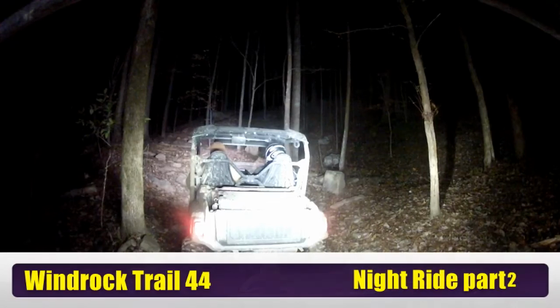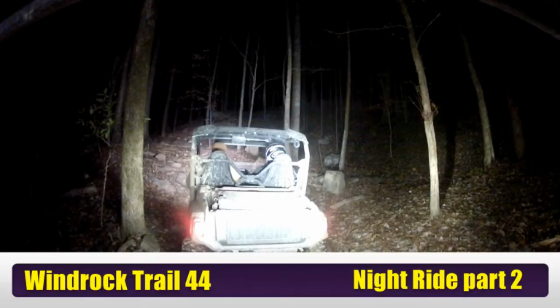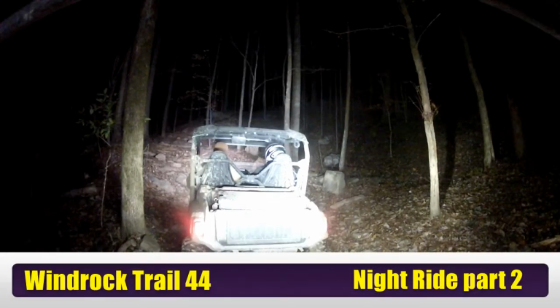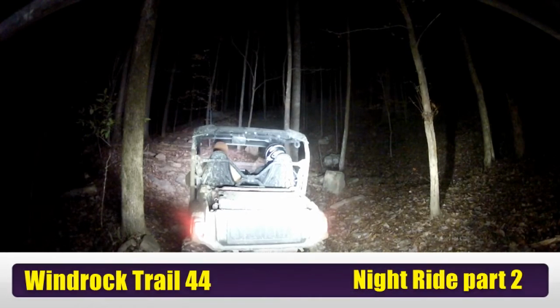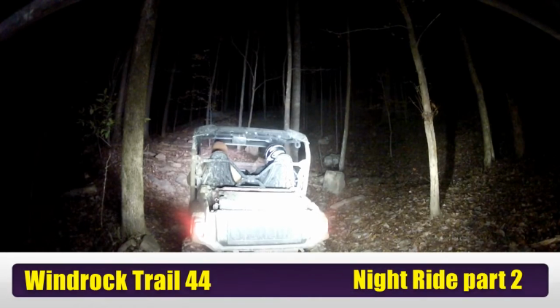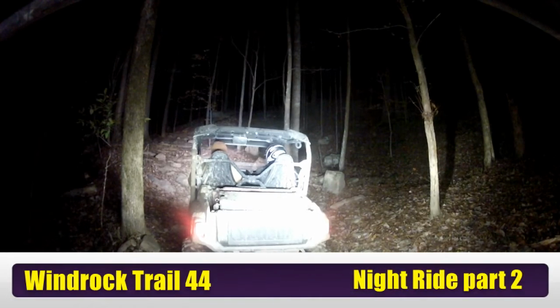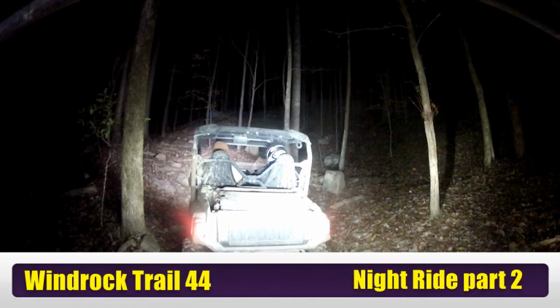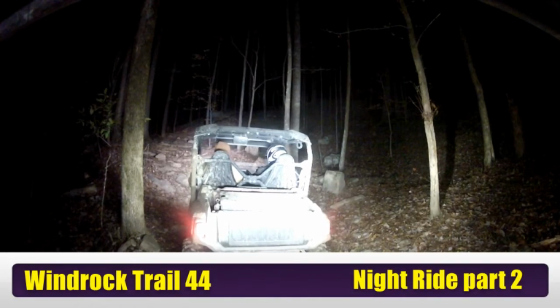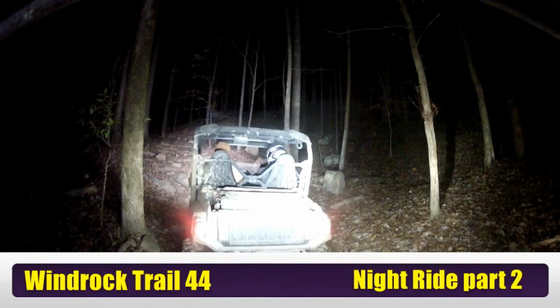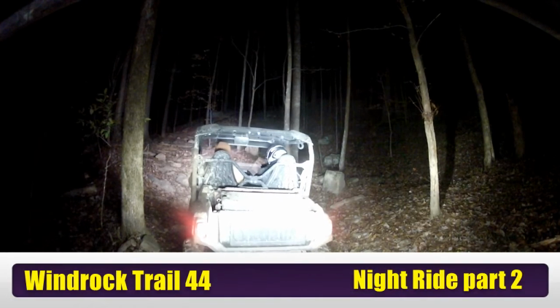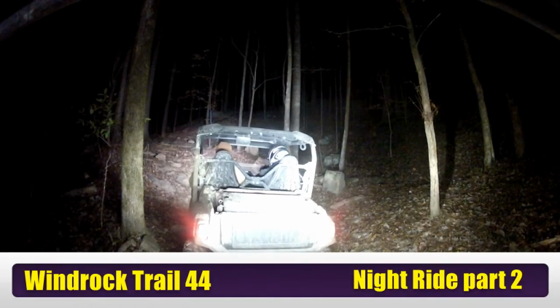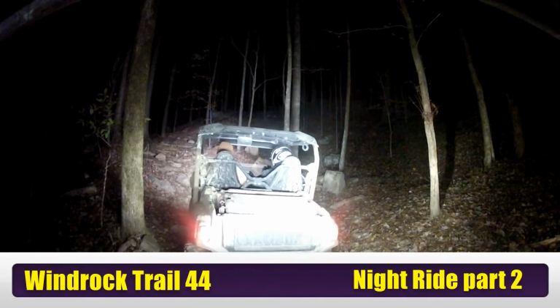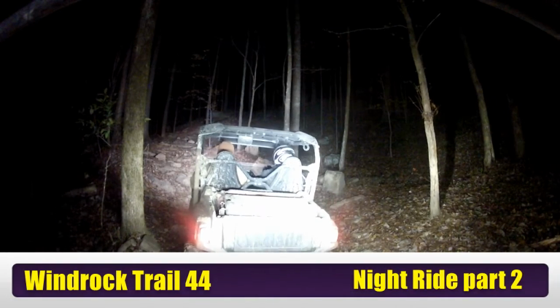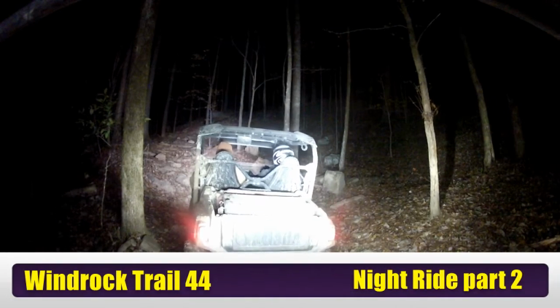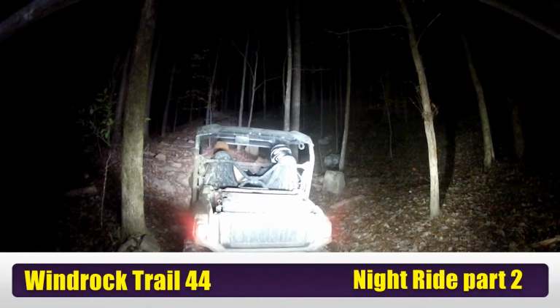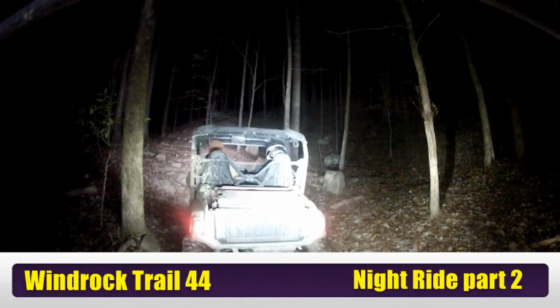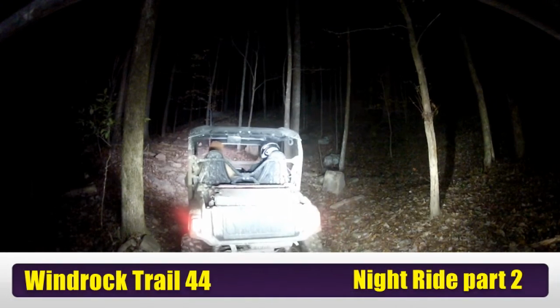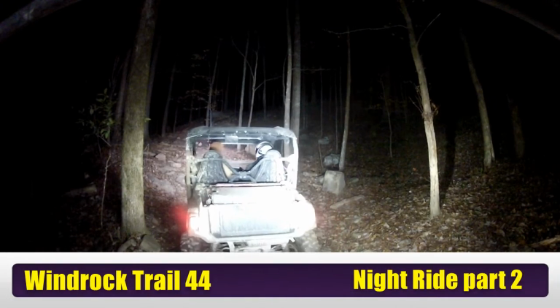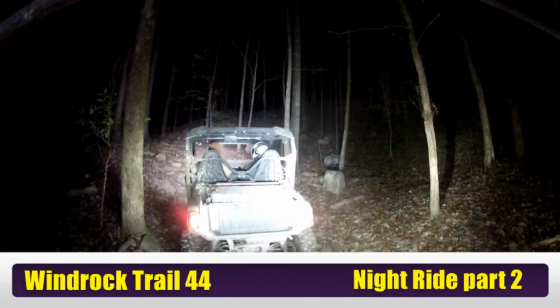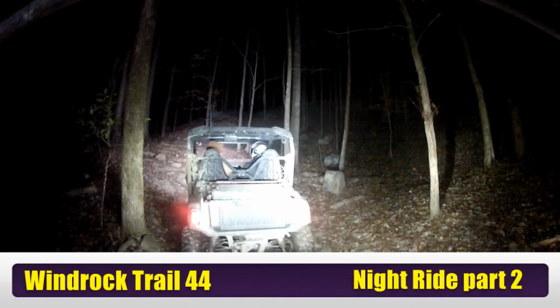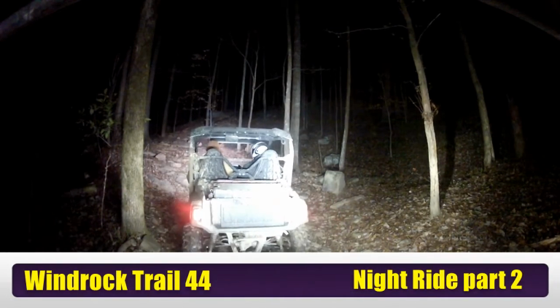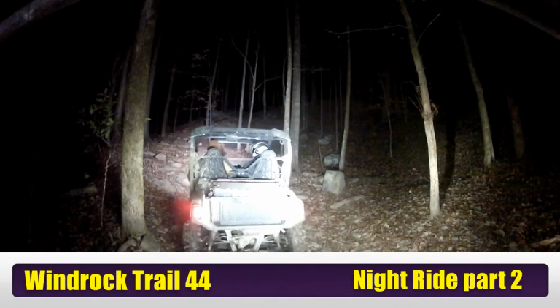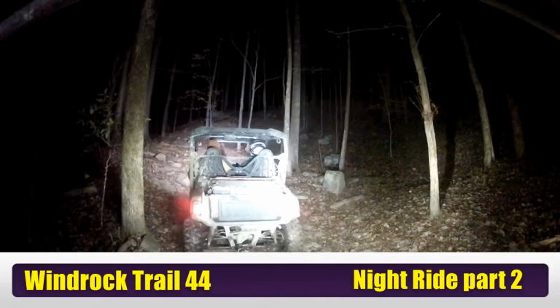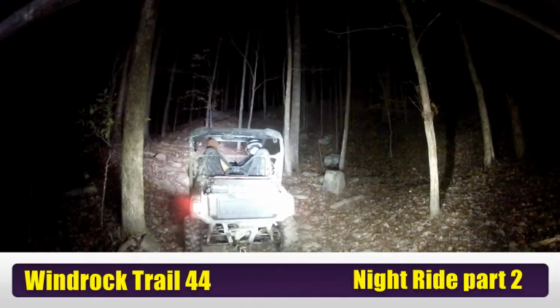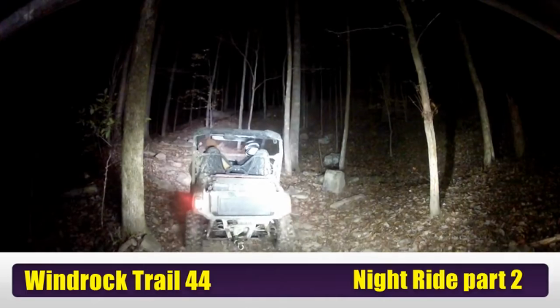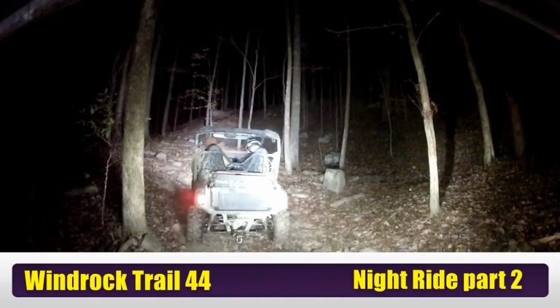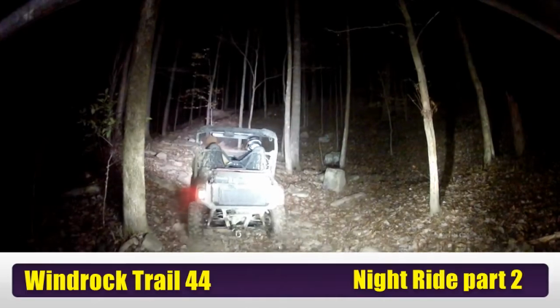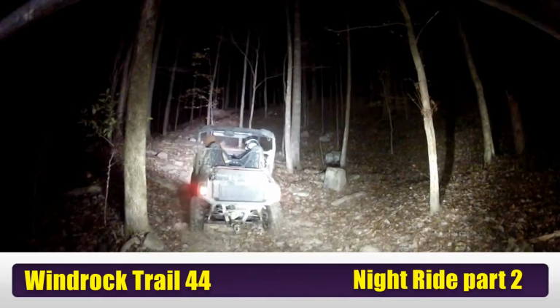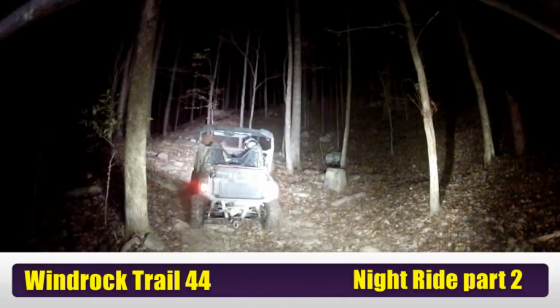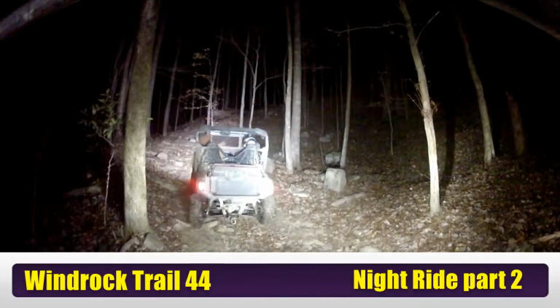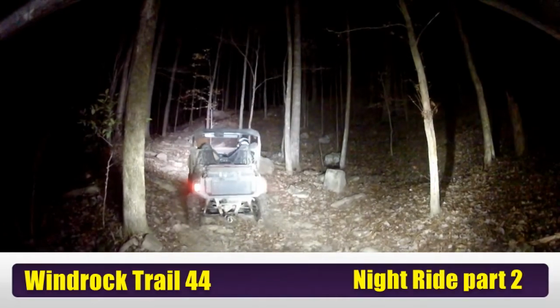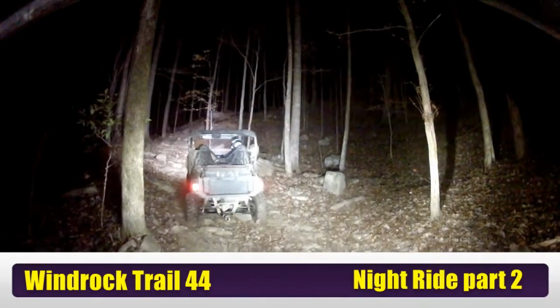This video is brought to you by S.T.A.R.